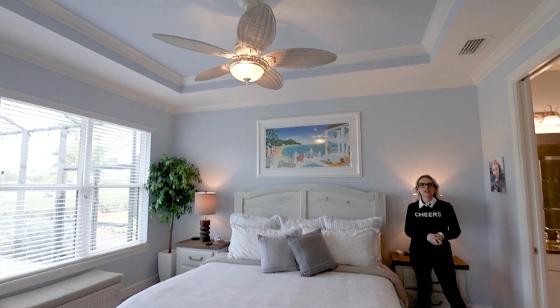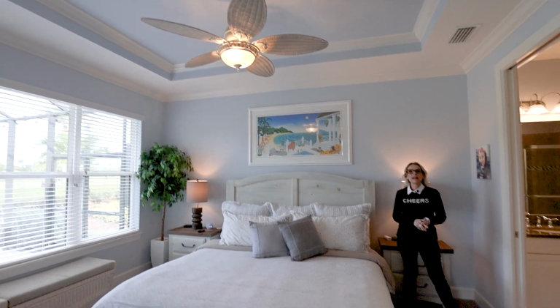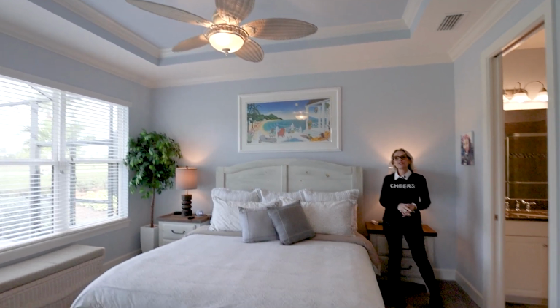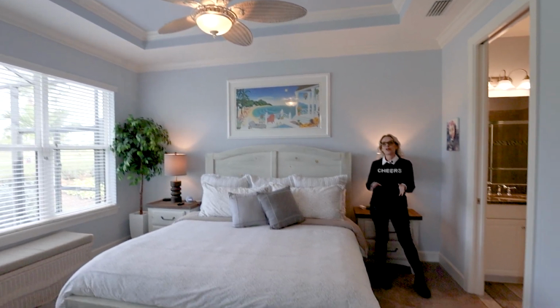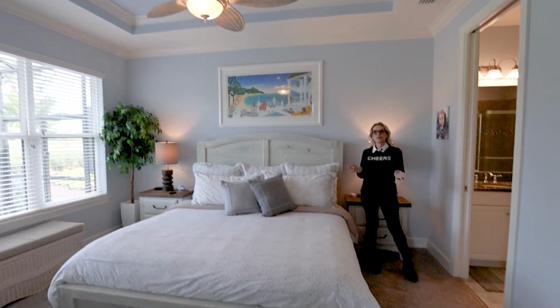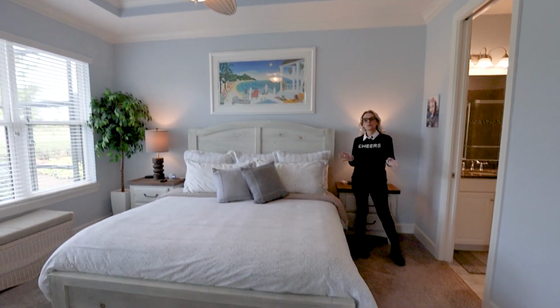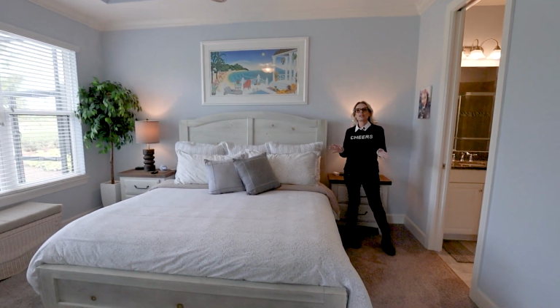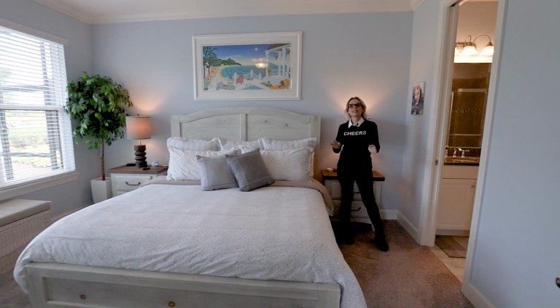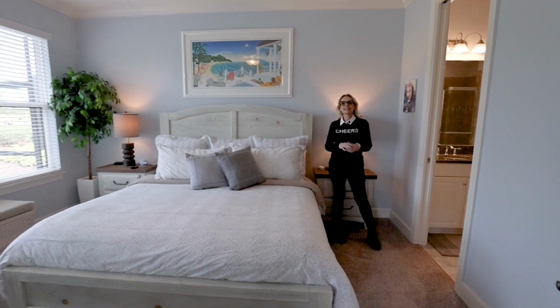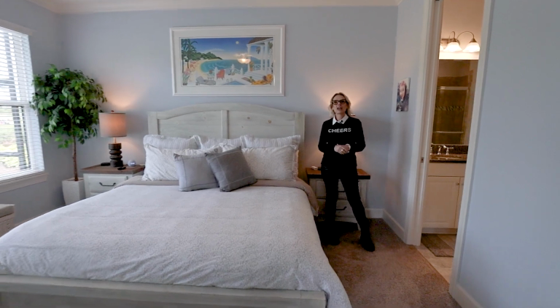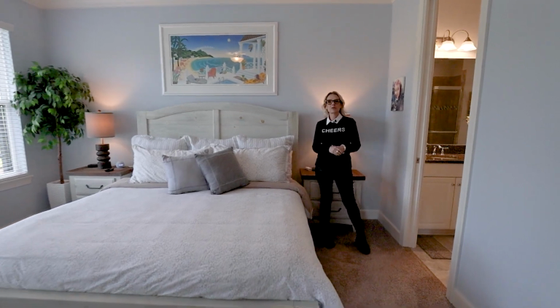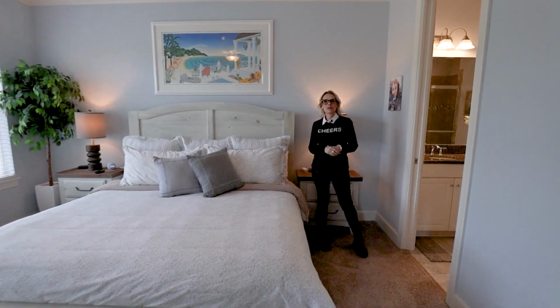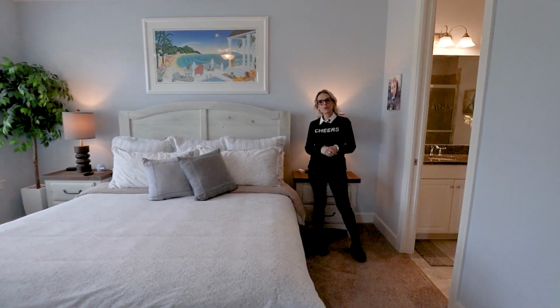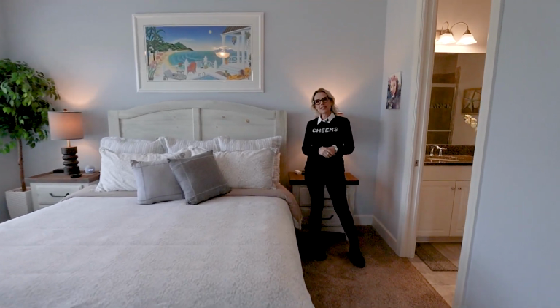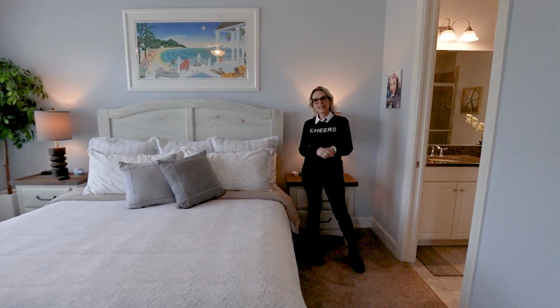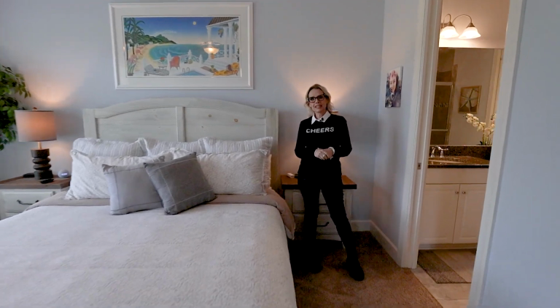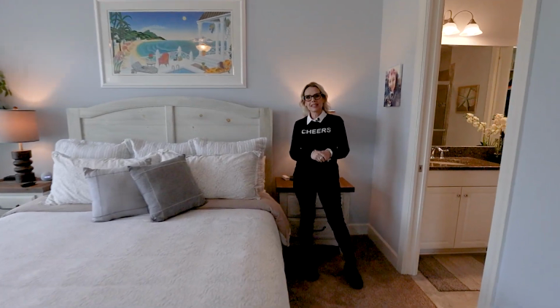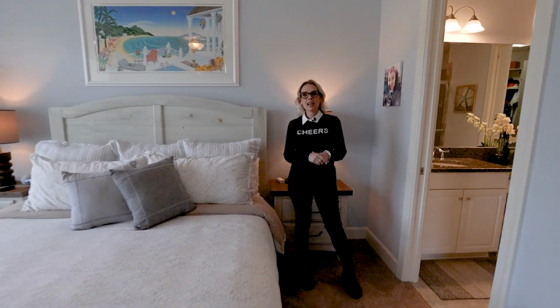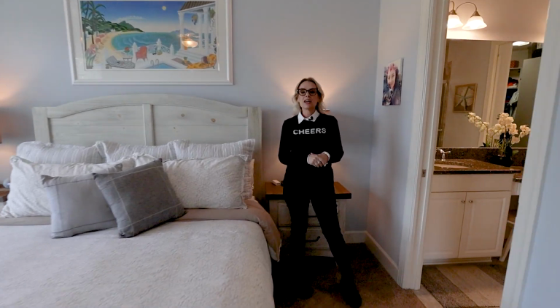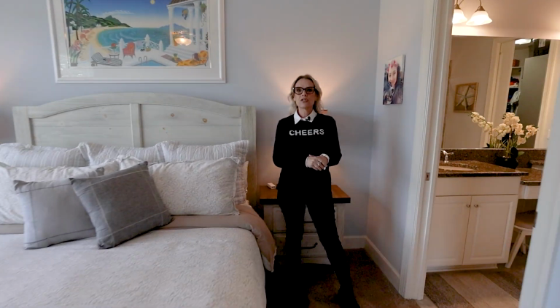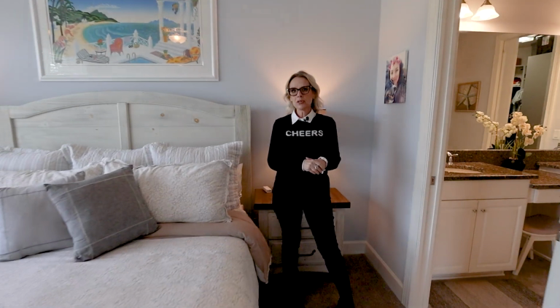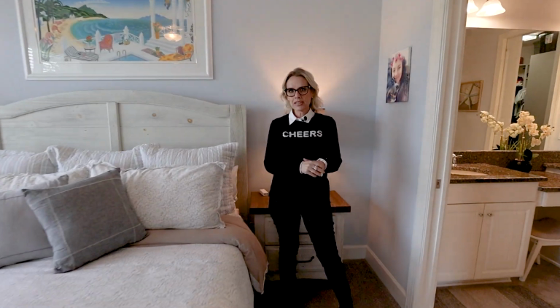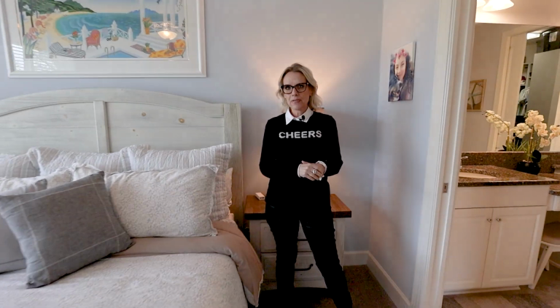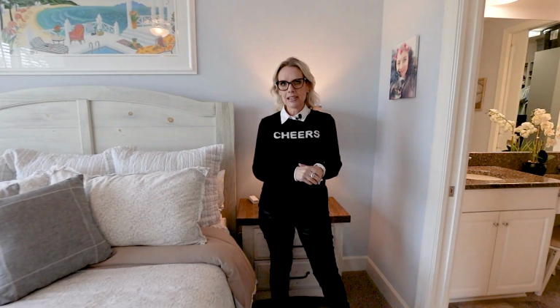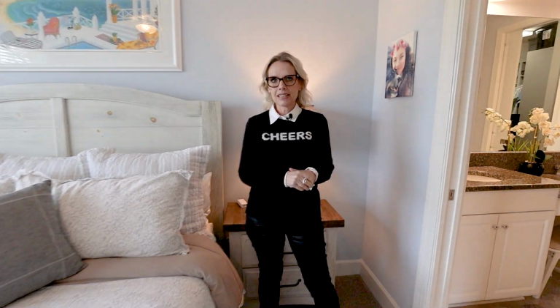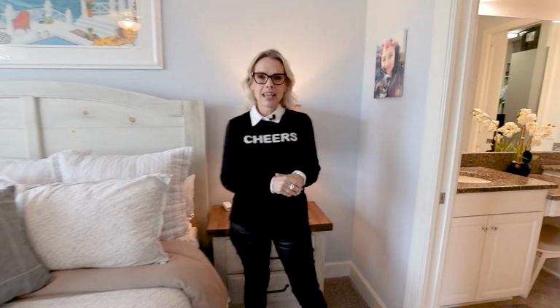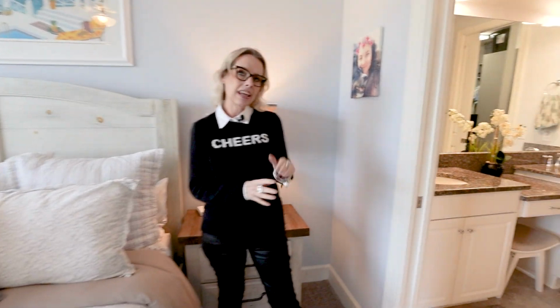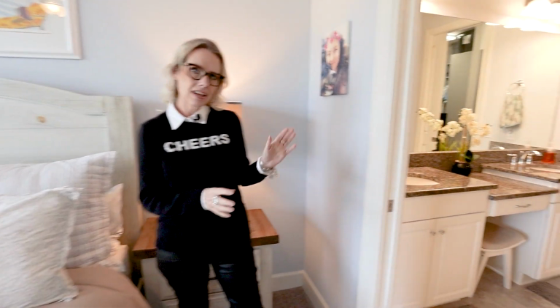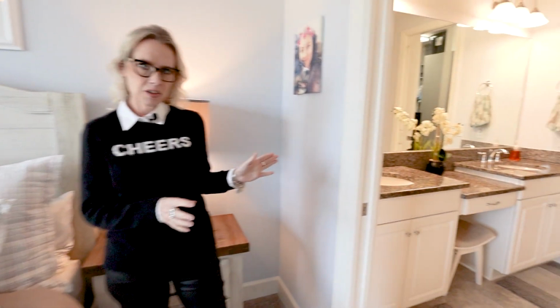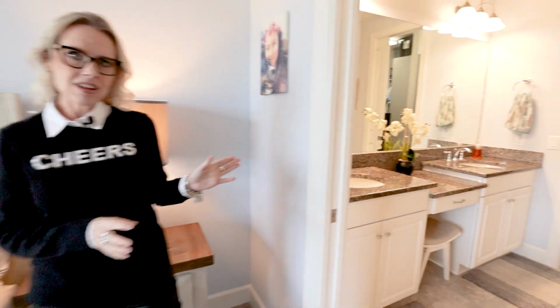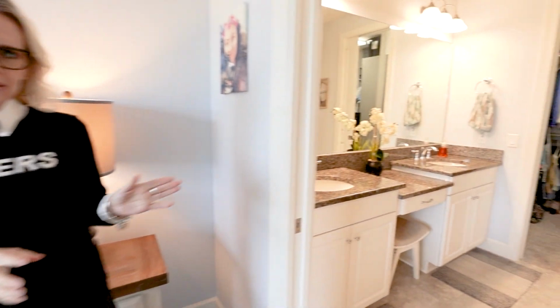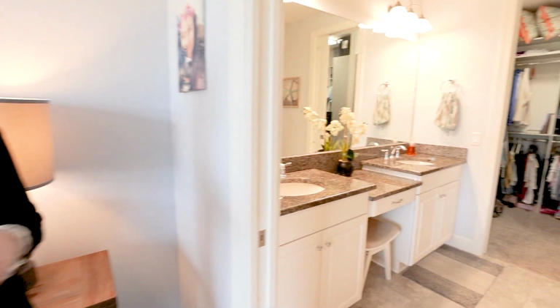Imagine your owner's suite decked out with tray ceilings, double-sink vanity, and a custom closet.